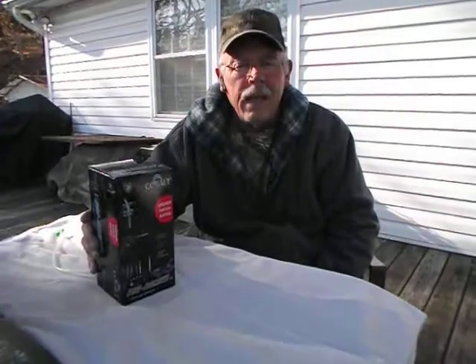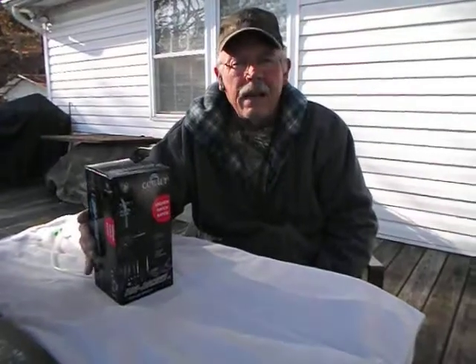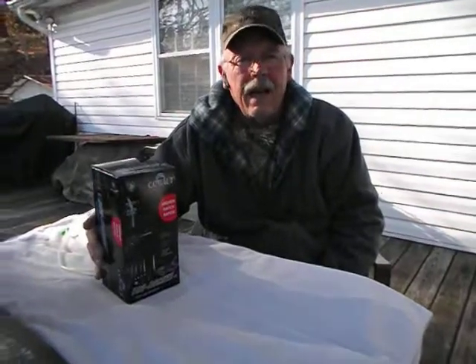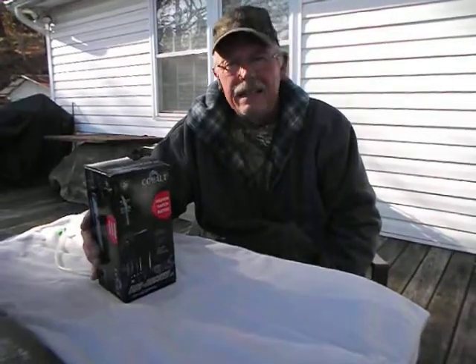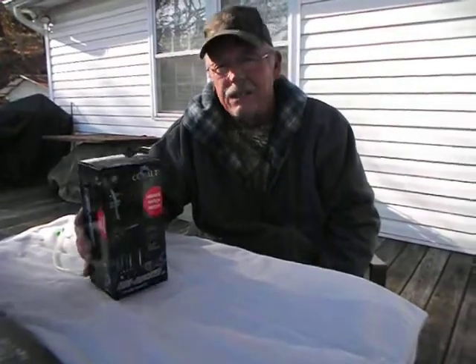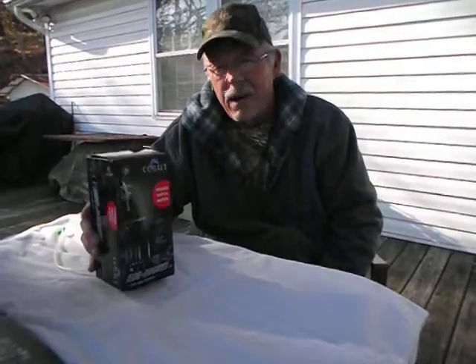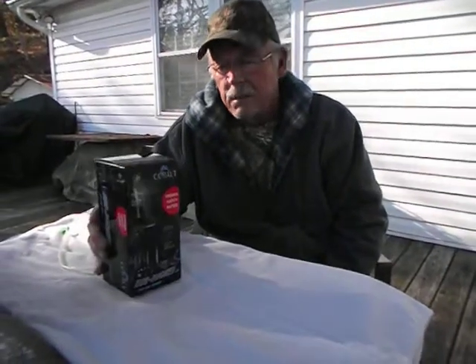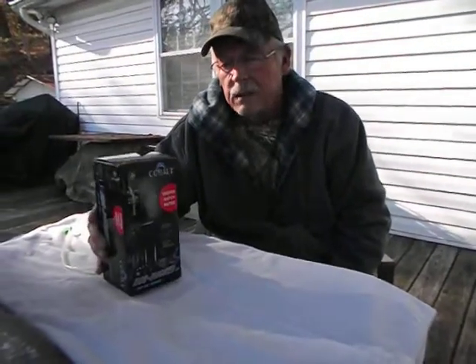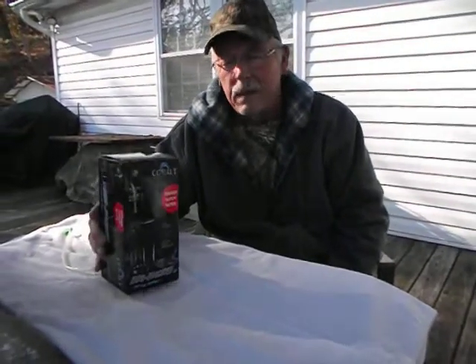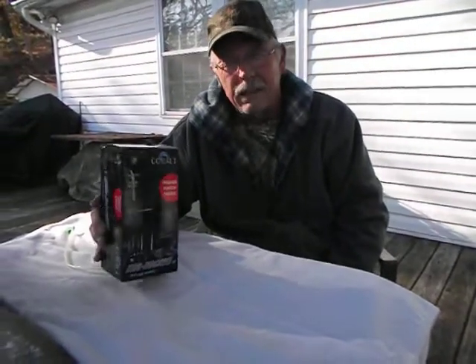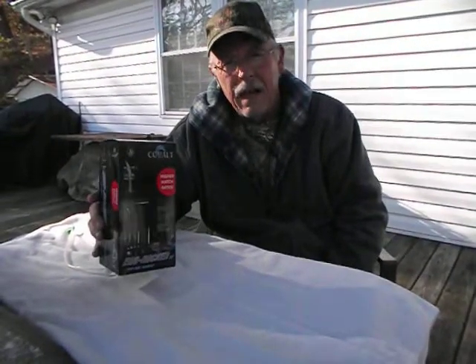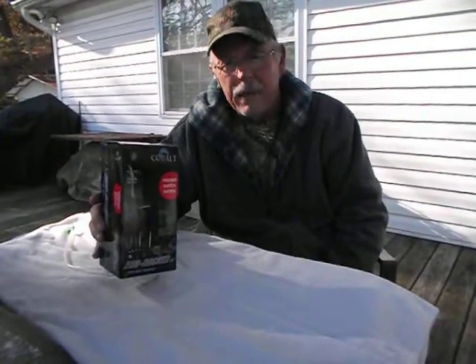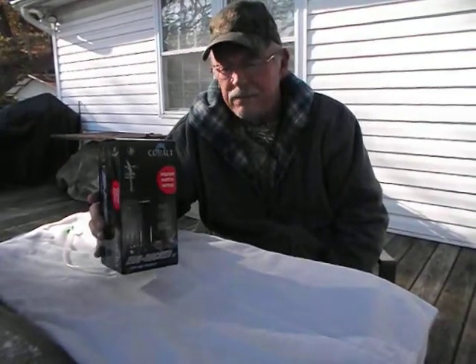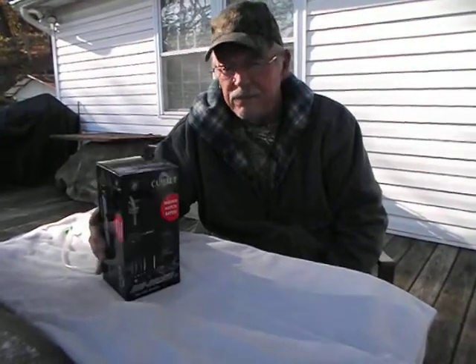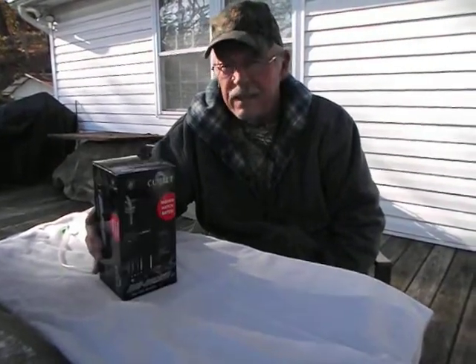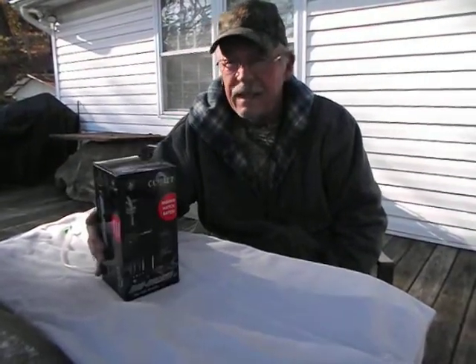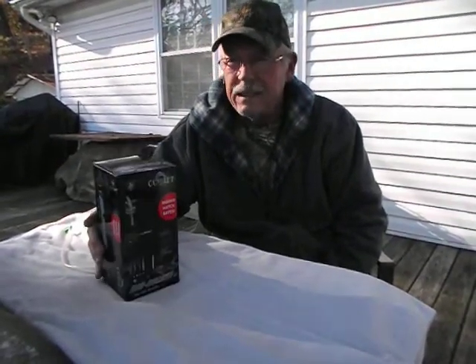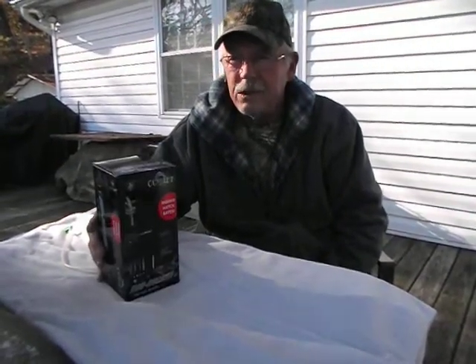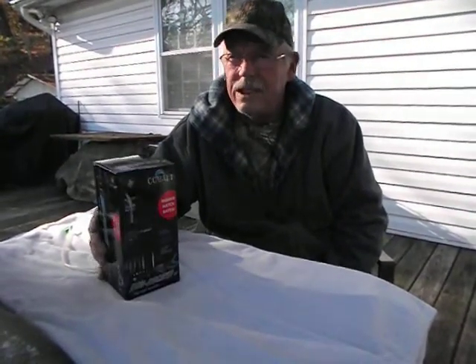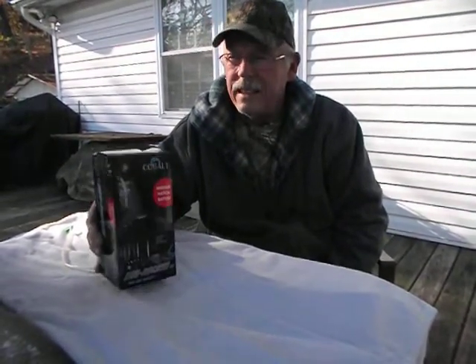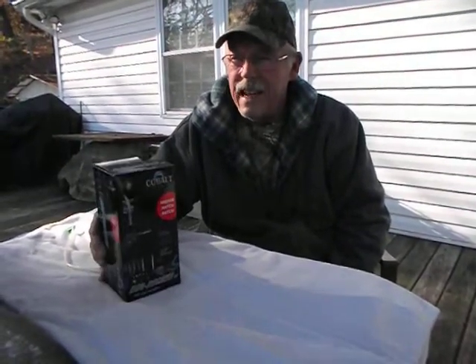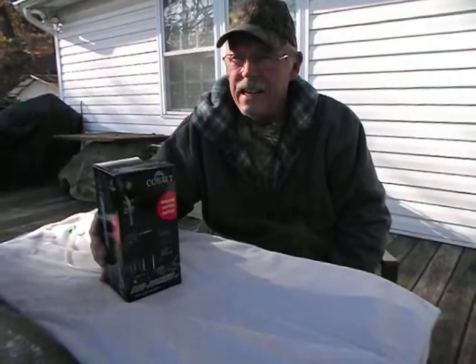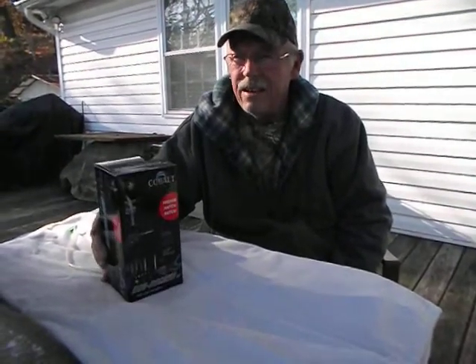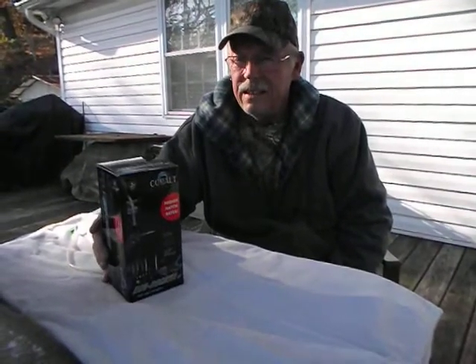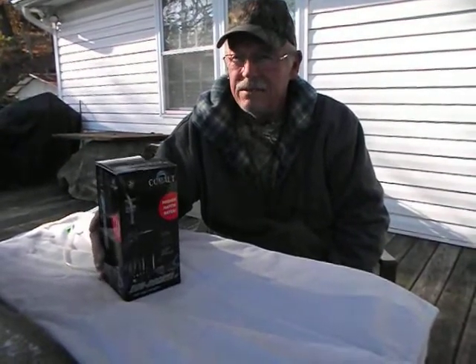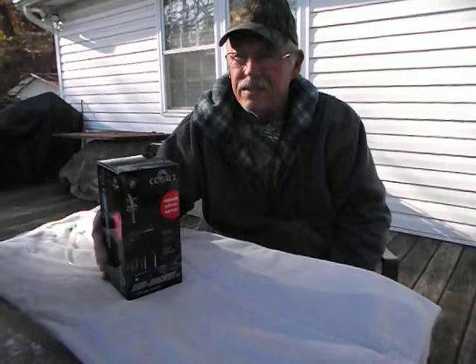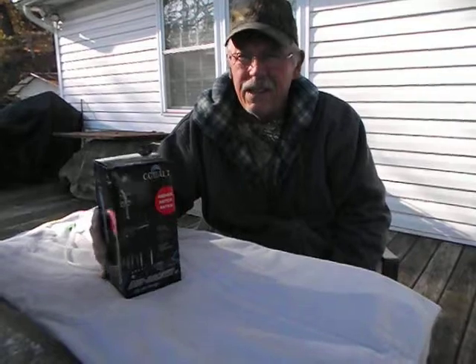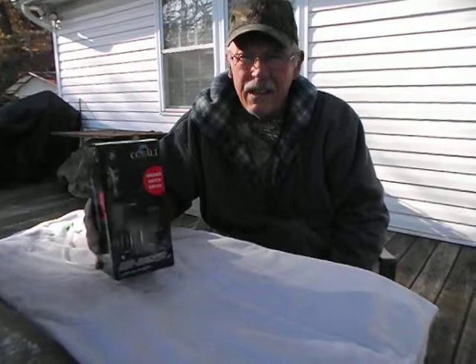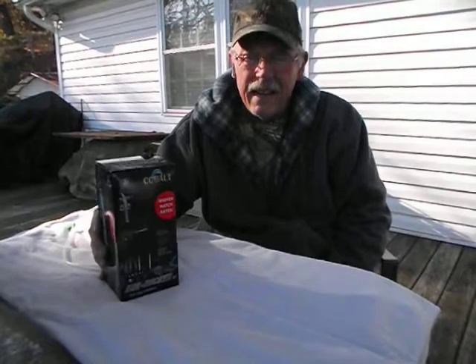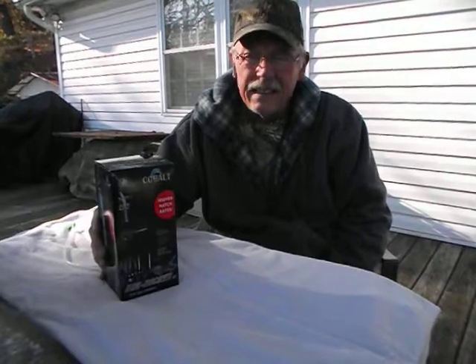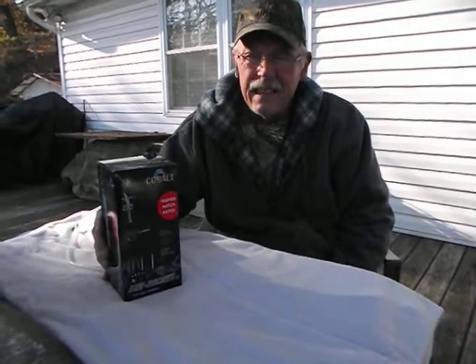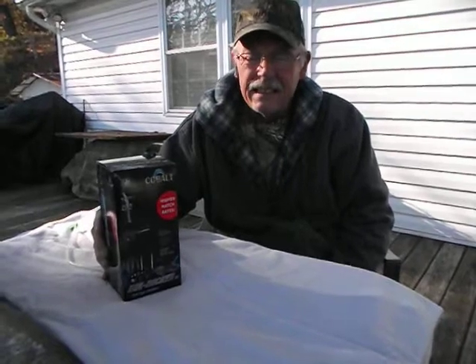Hi, this is Greg with Mineral Springs Tilapia. Nice, chilly day here in East Tennessee.